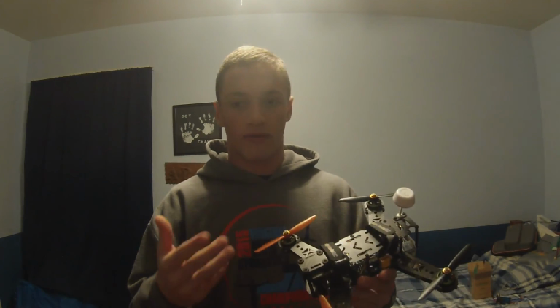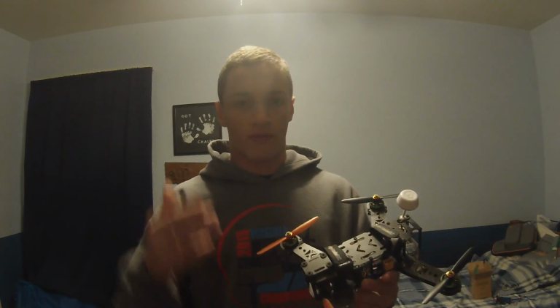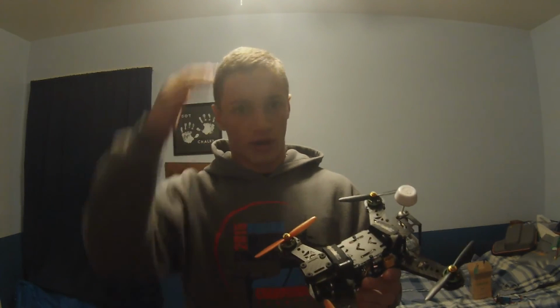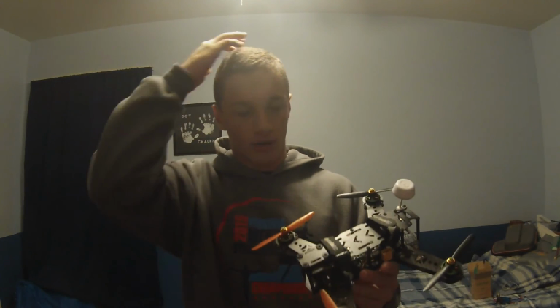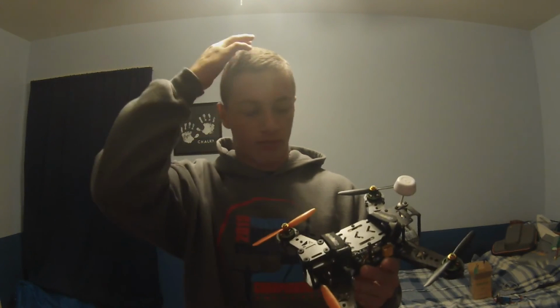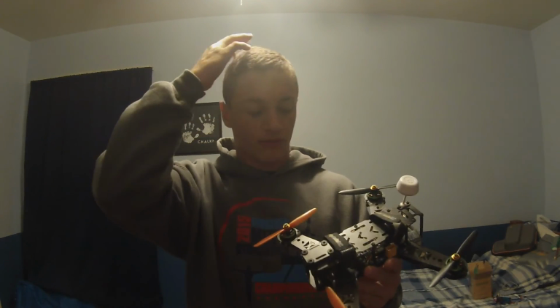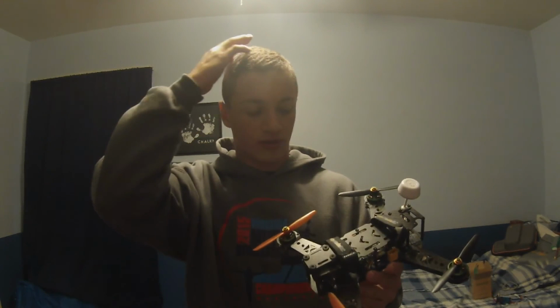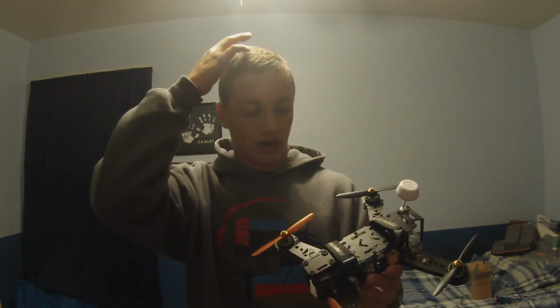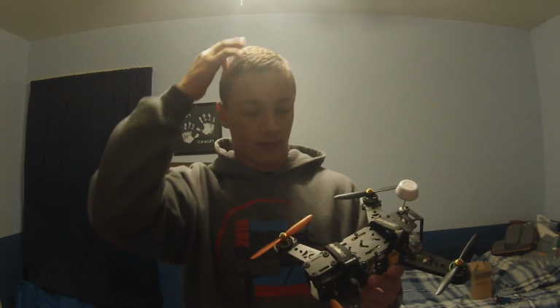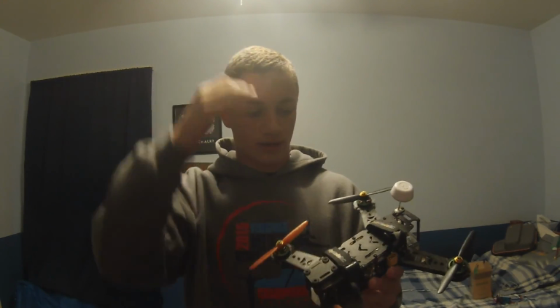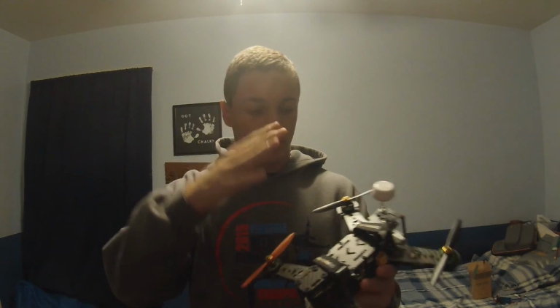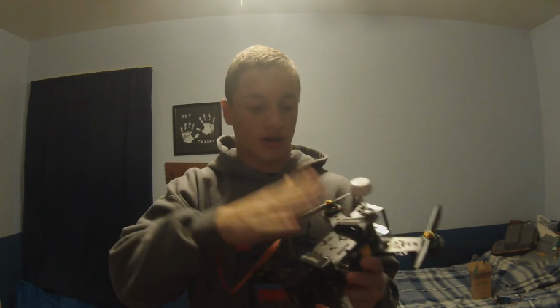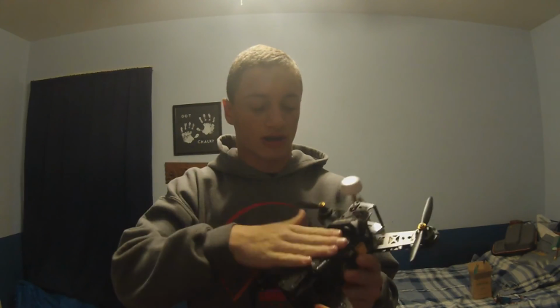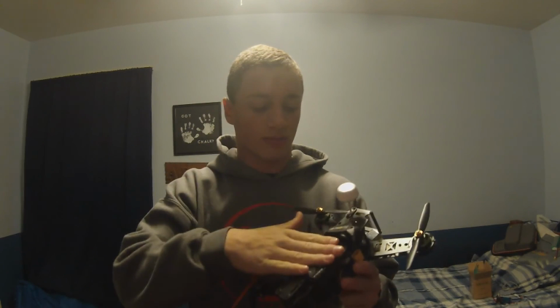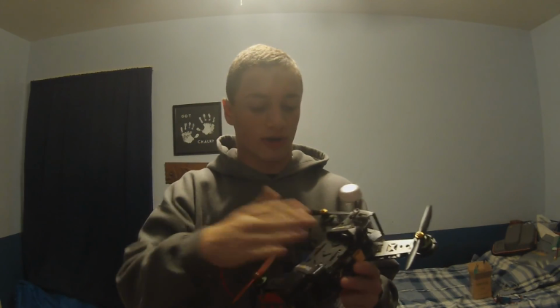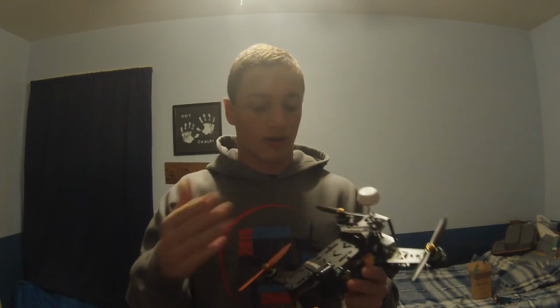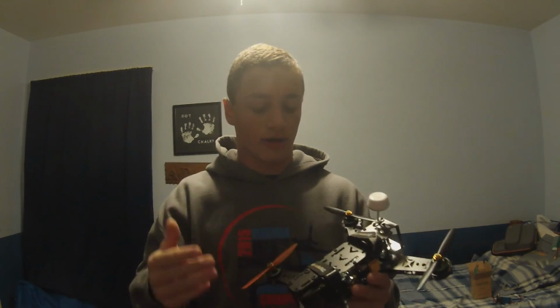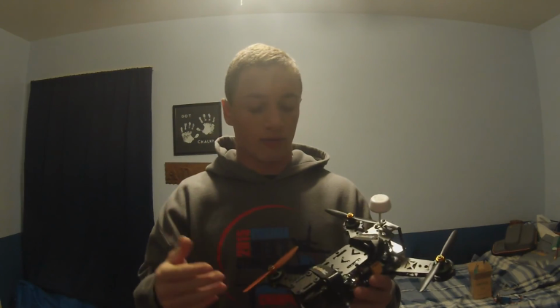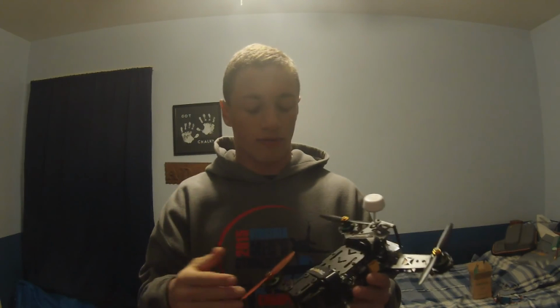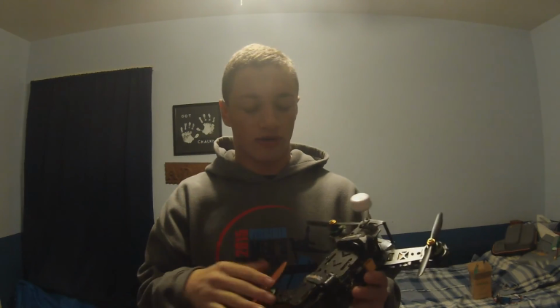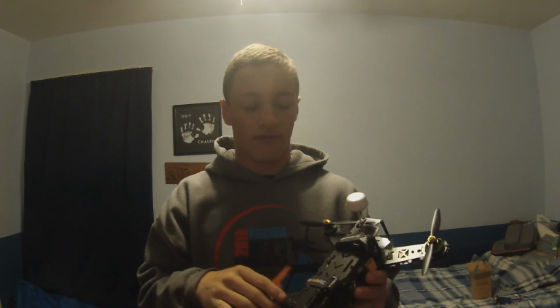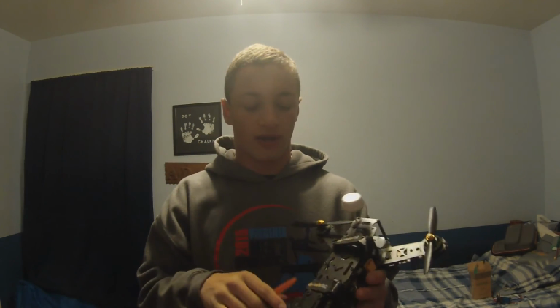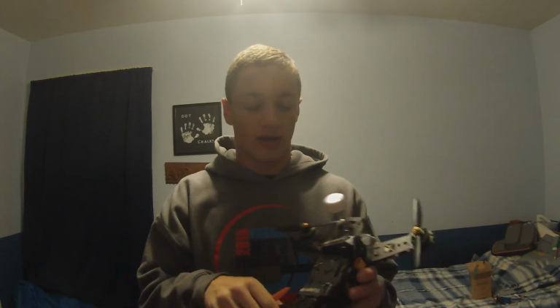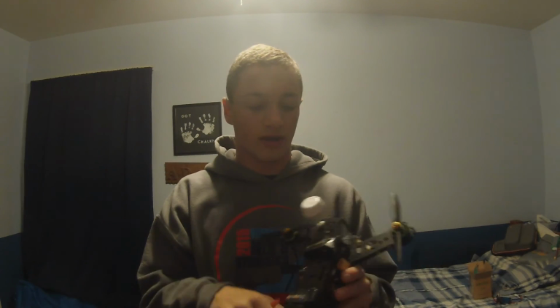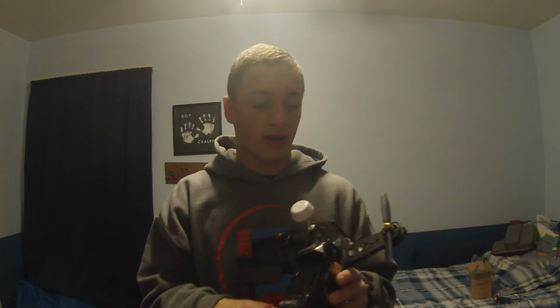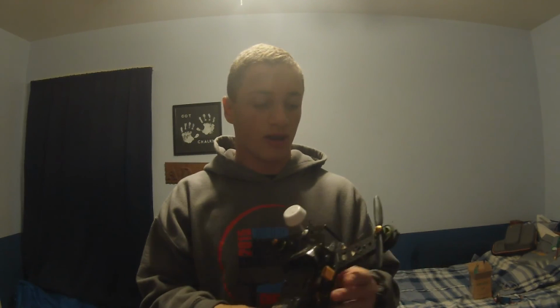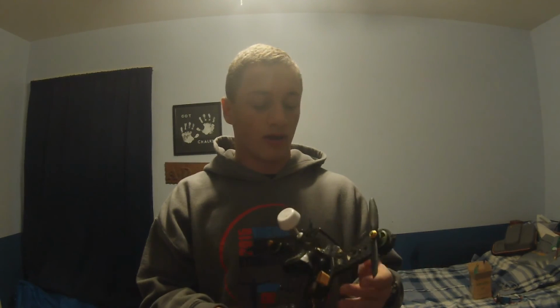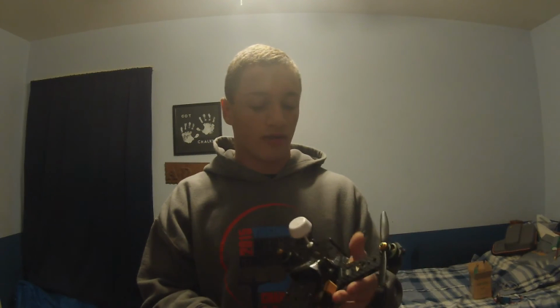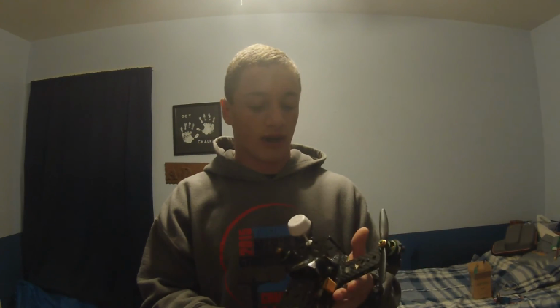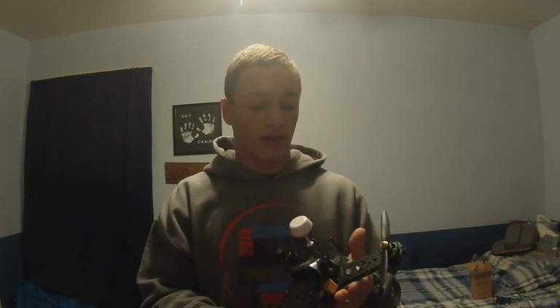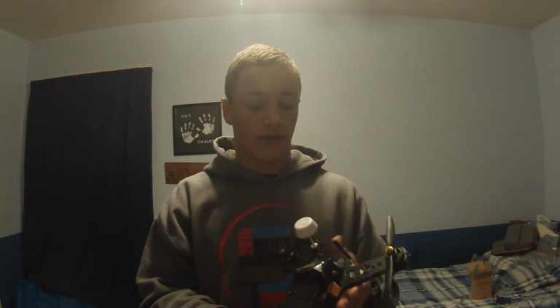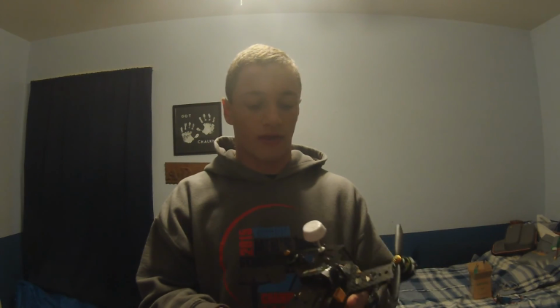In this video I'll briefly talk about the electronics I'm running on it, what modes I fly in, that kind of thing.